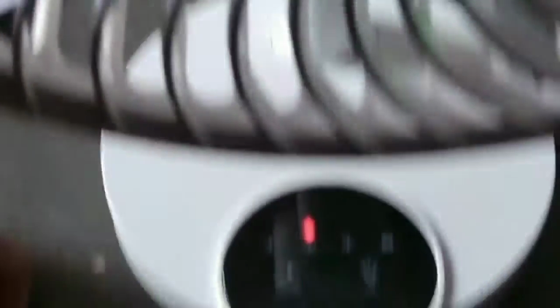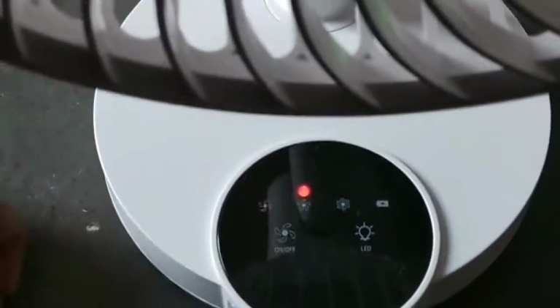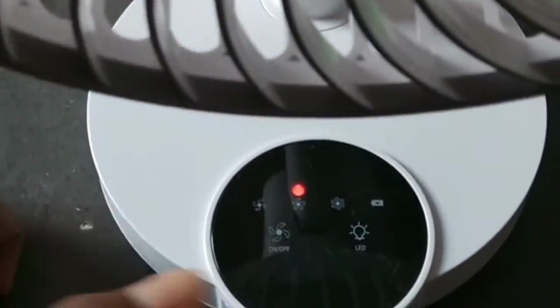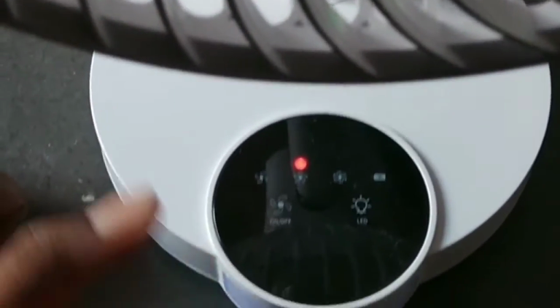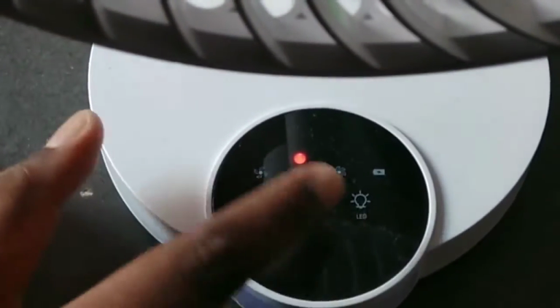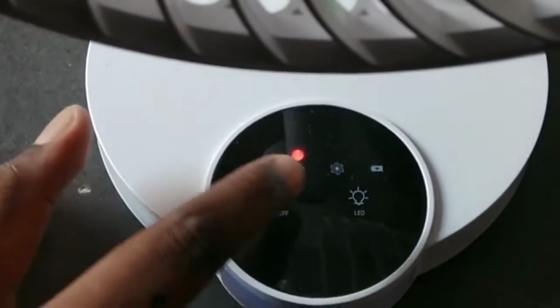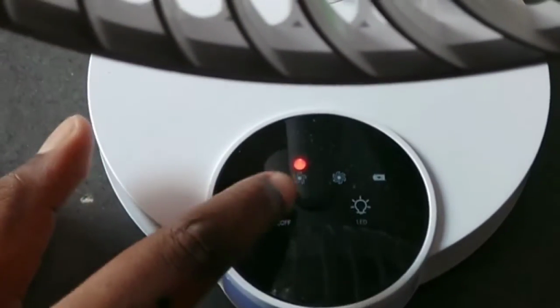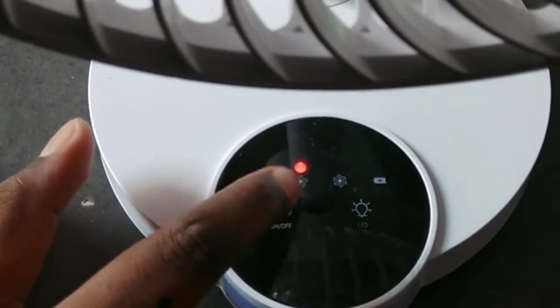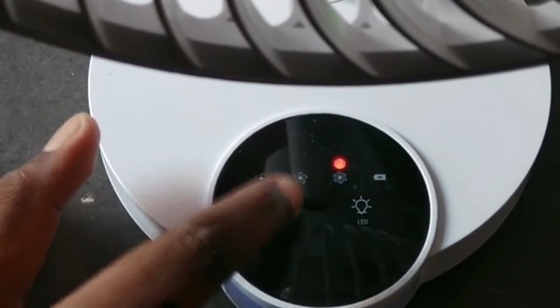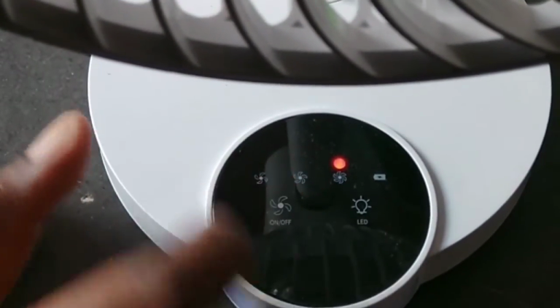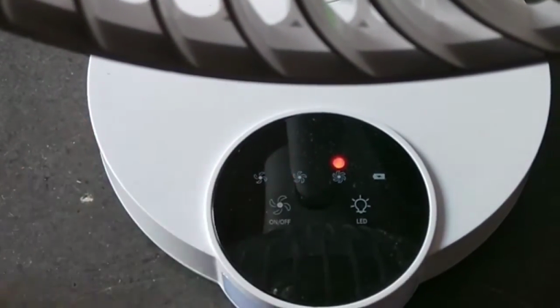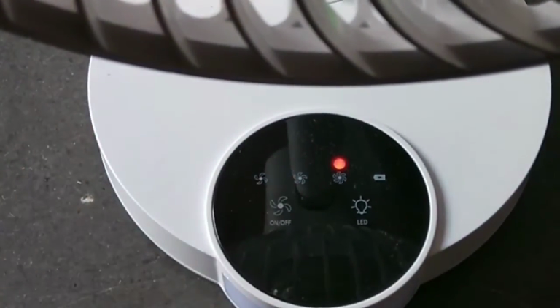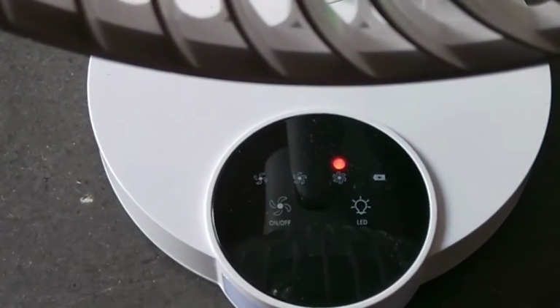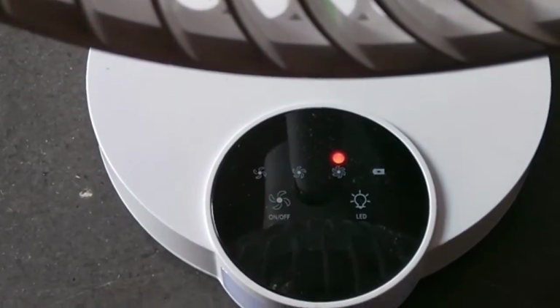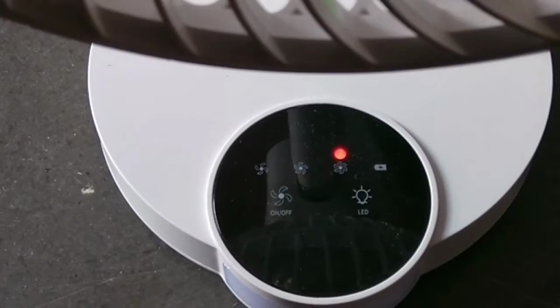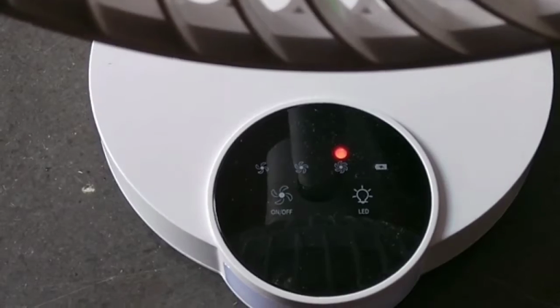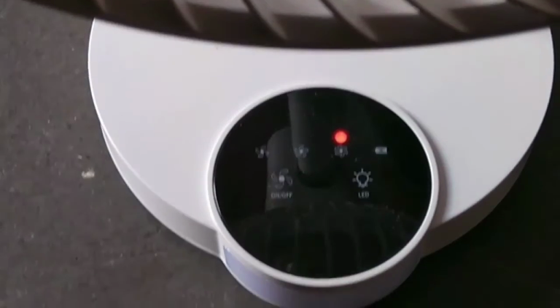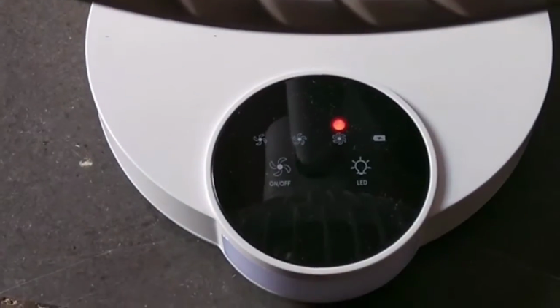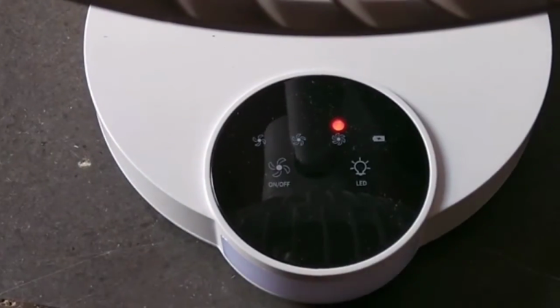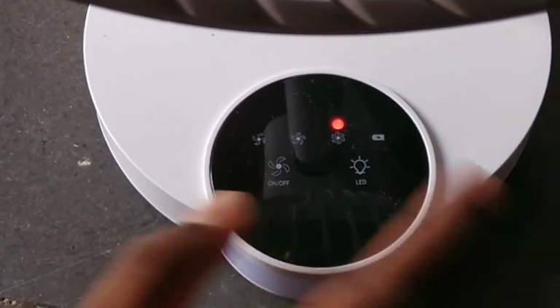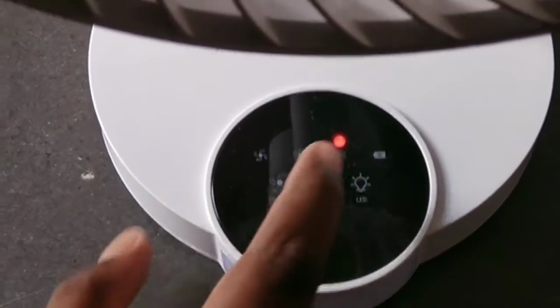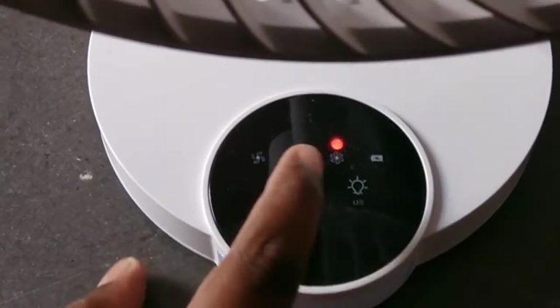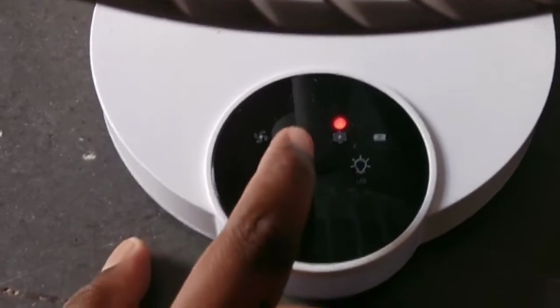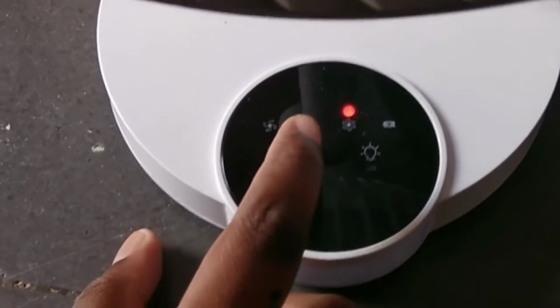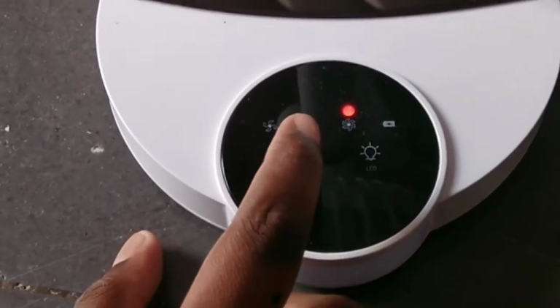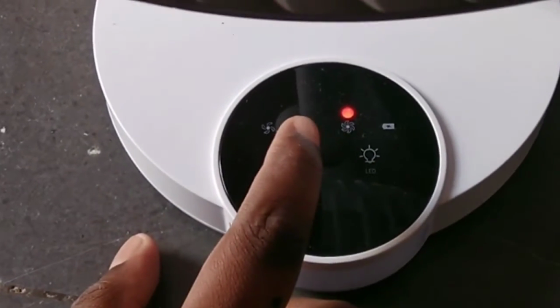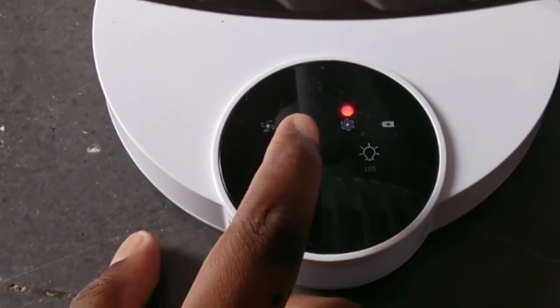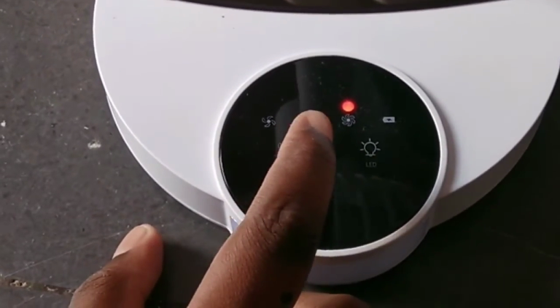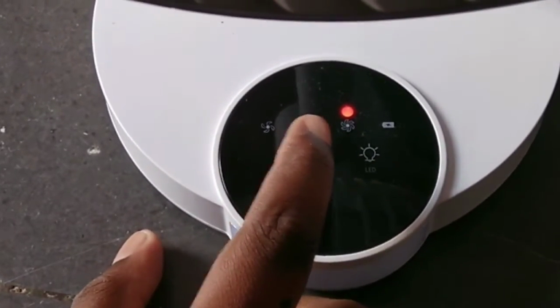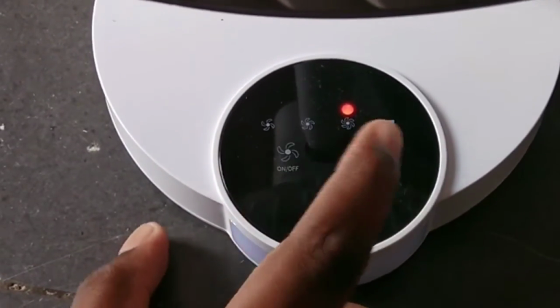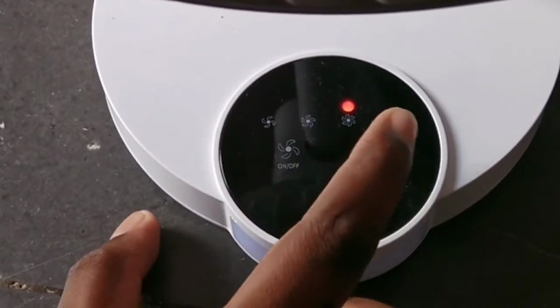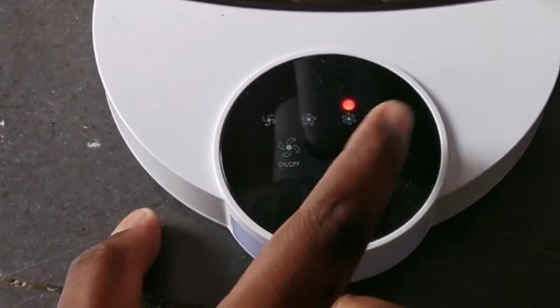We also have a big fan from DP. That one is not rechargeable — it works only on current.